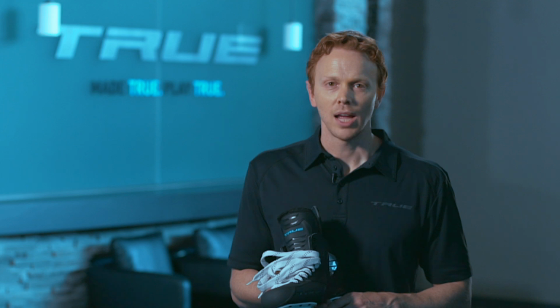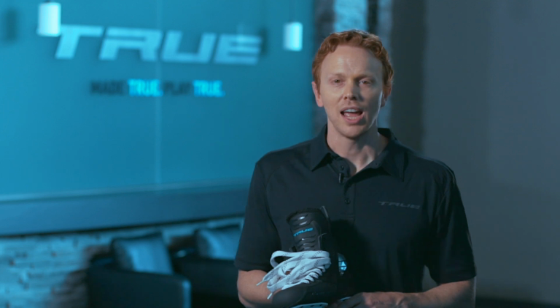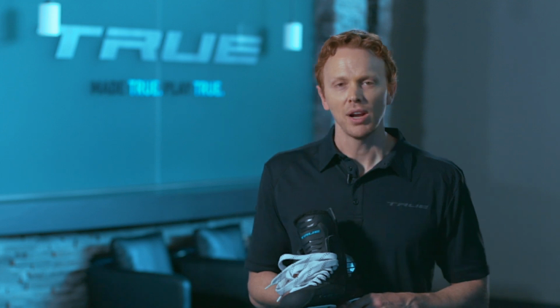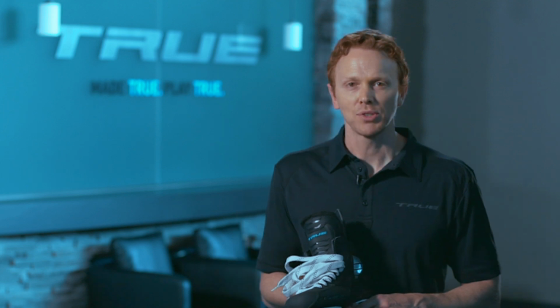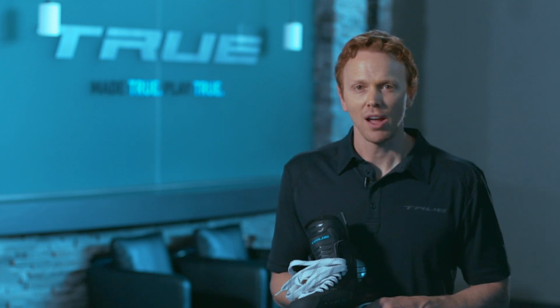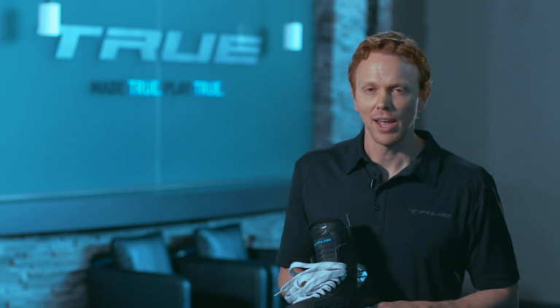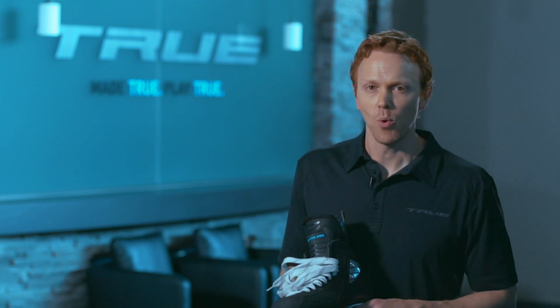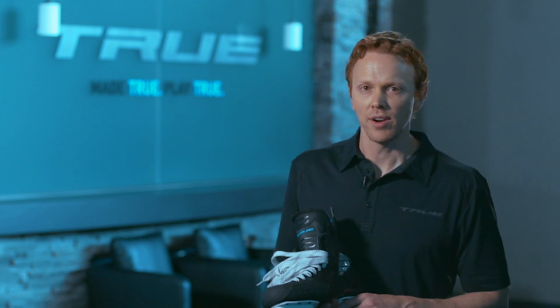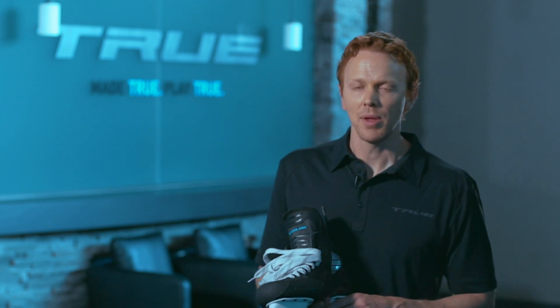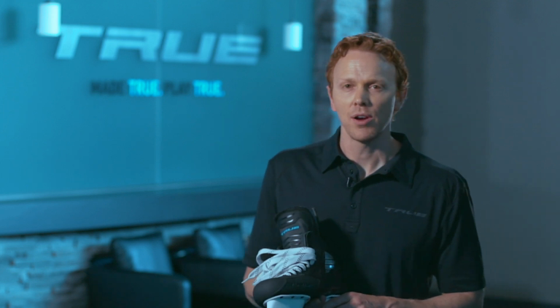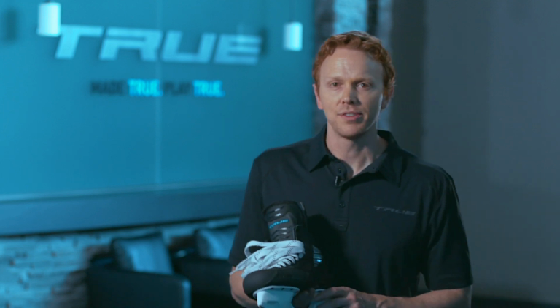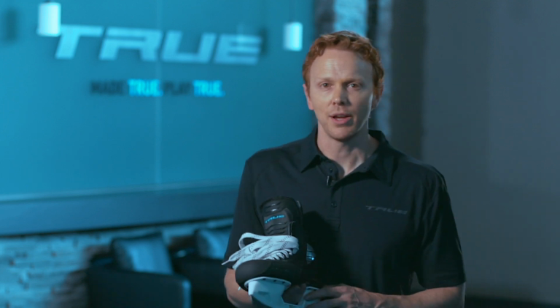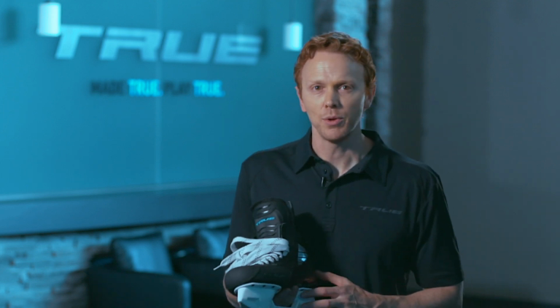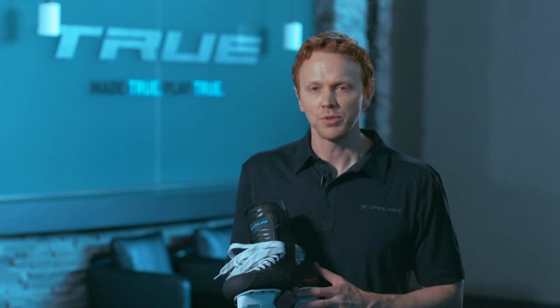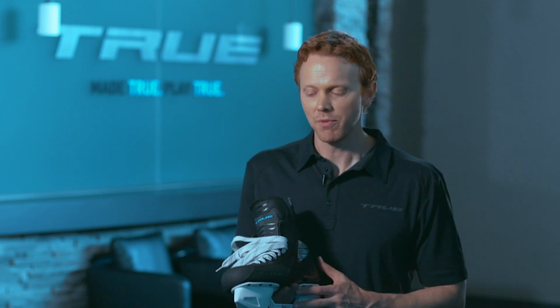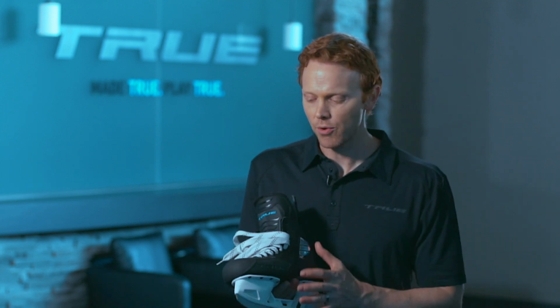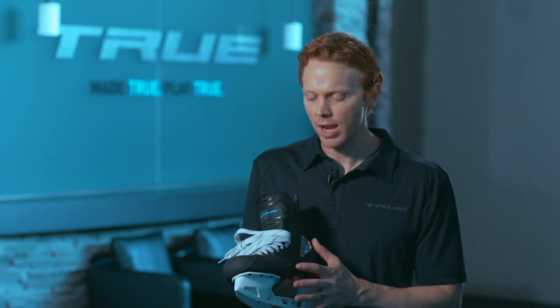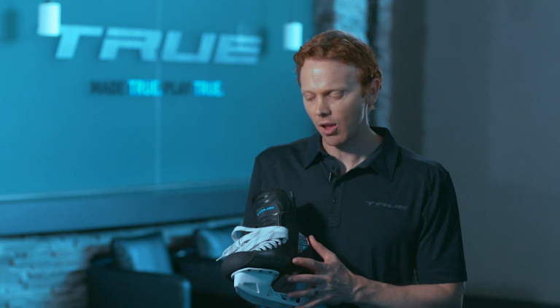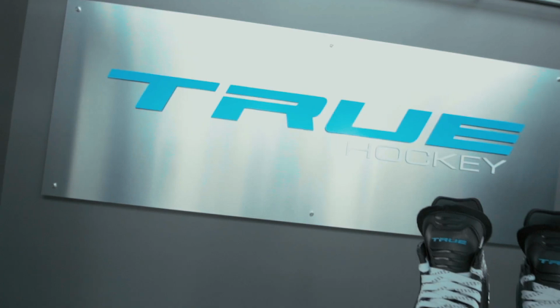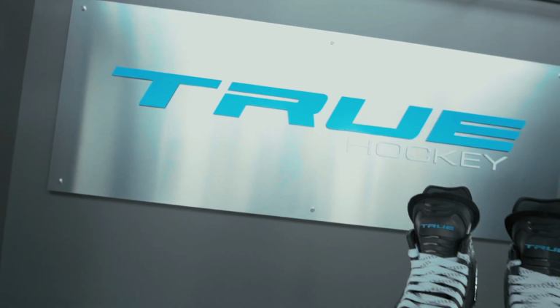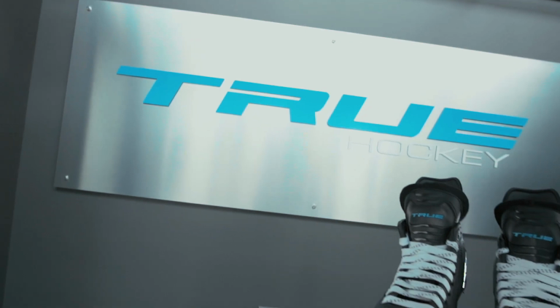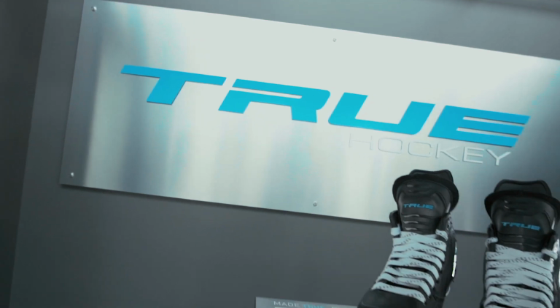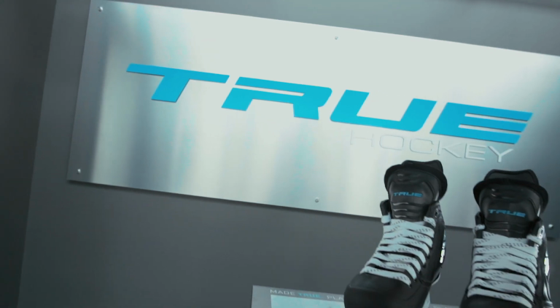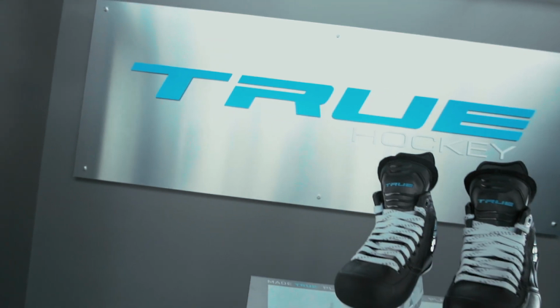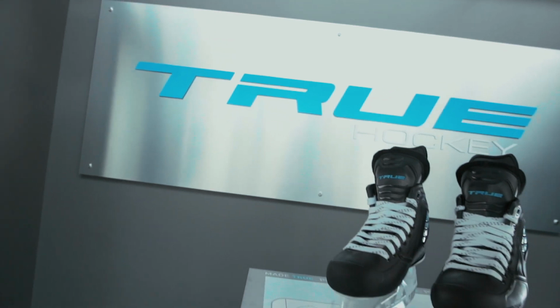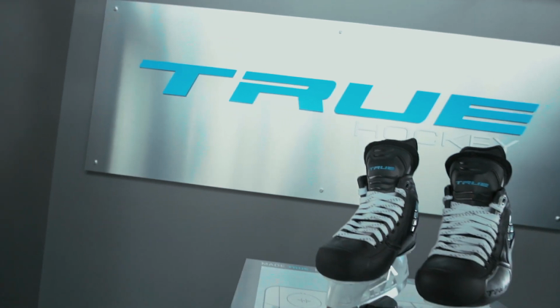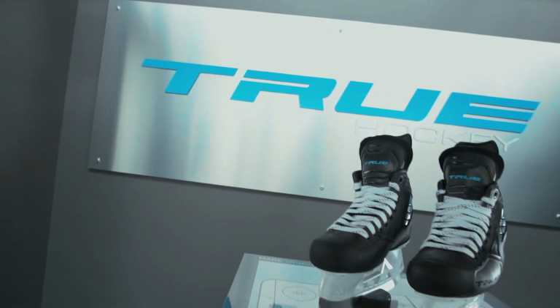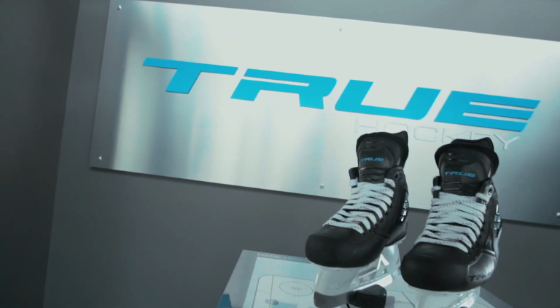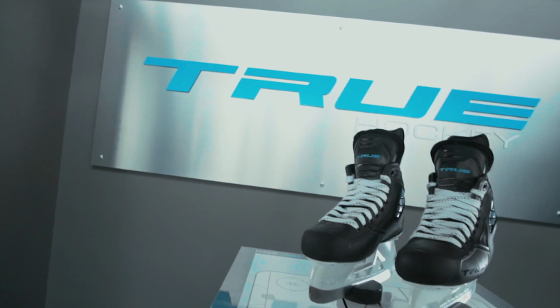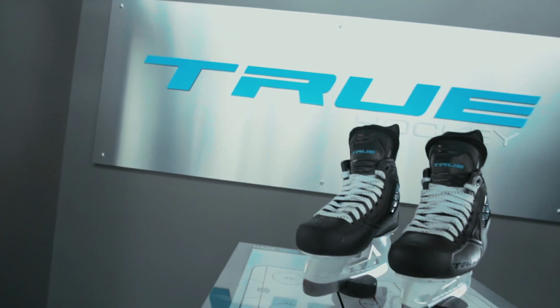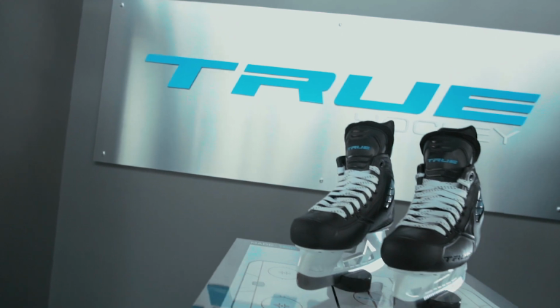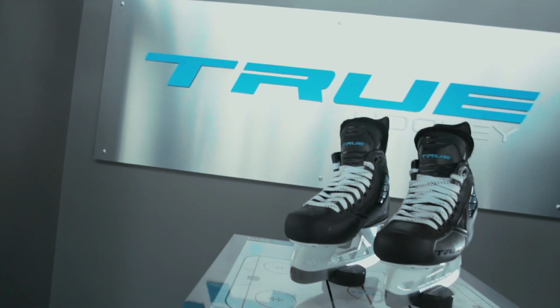Hi, my name is Scott Van Horn and I'm here to tell you some of the great elements of the new True Custom Hockey Skate.